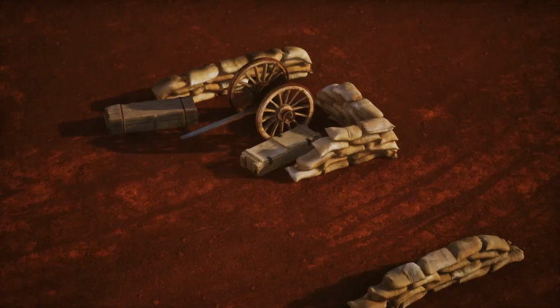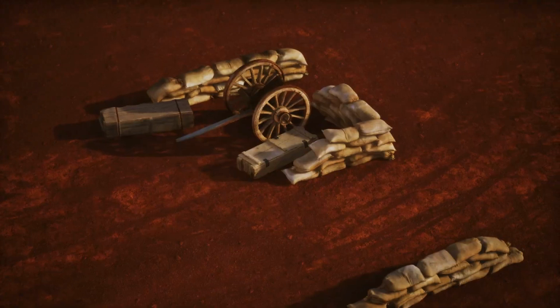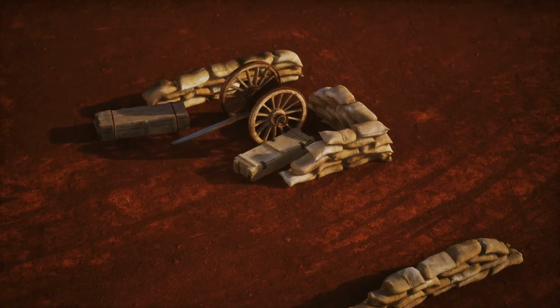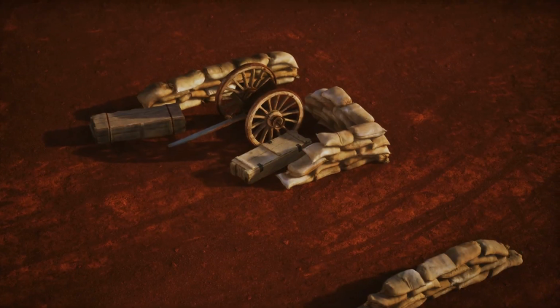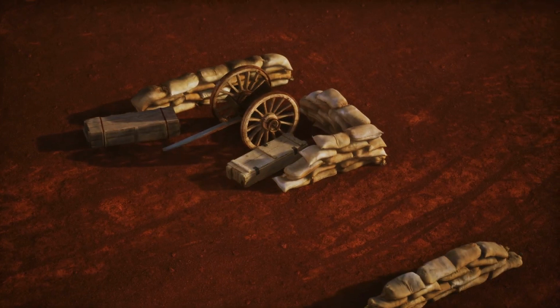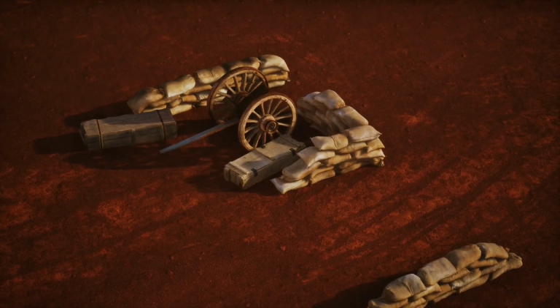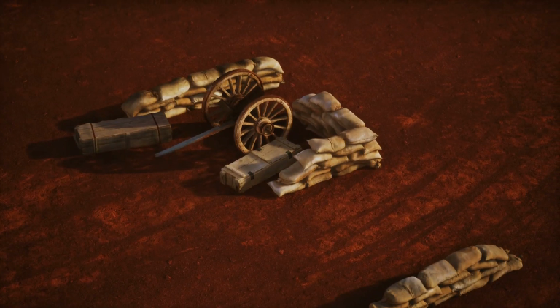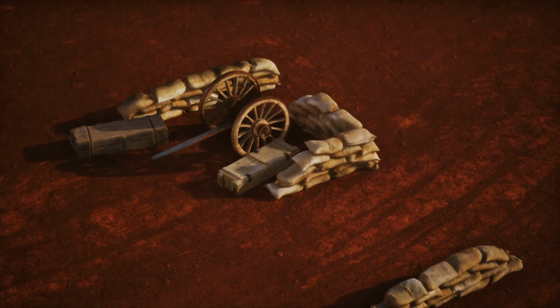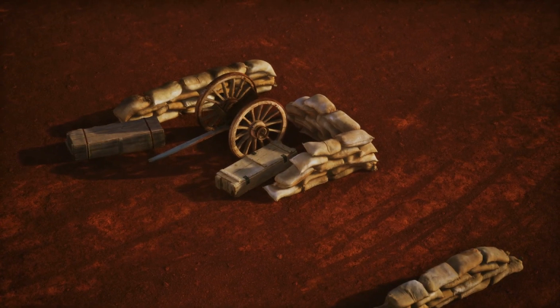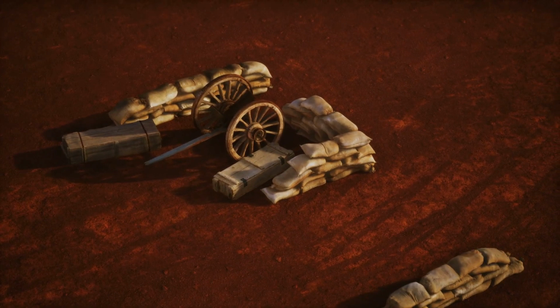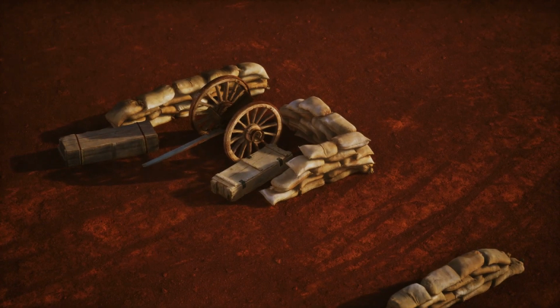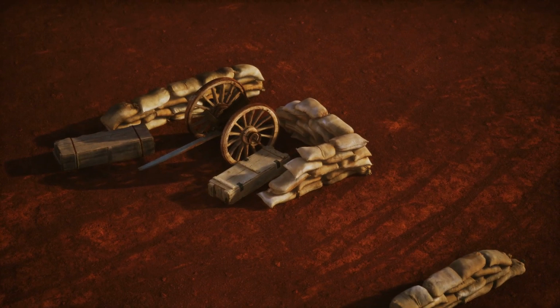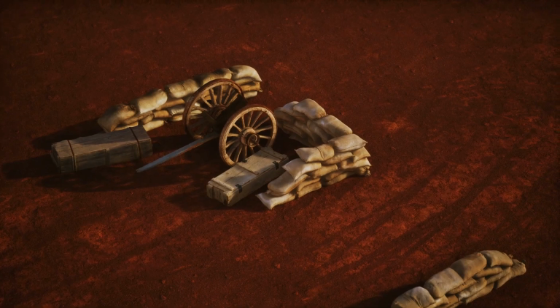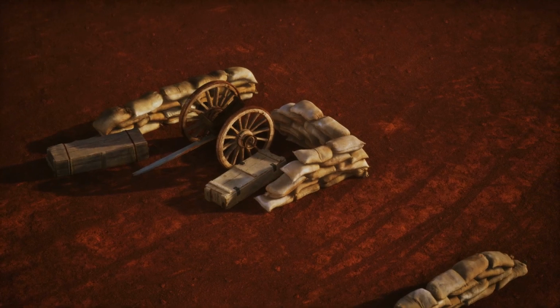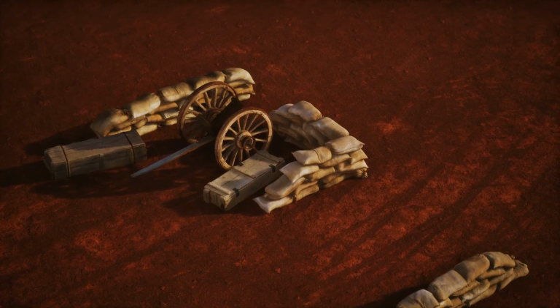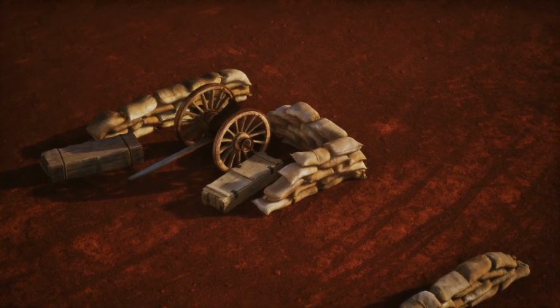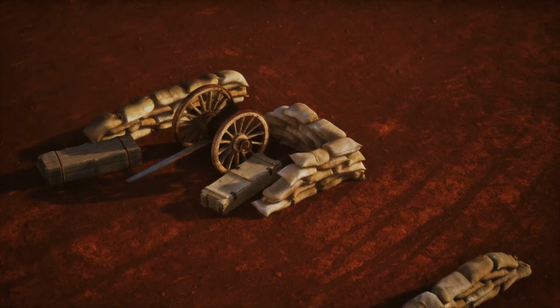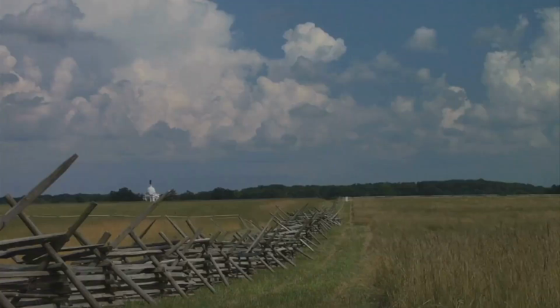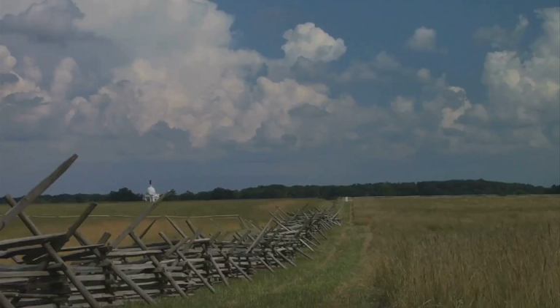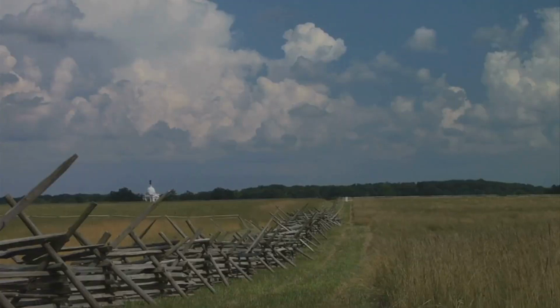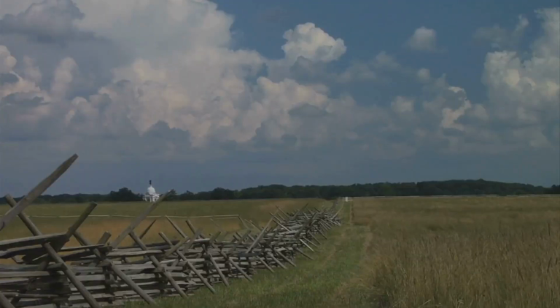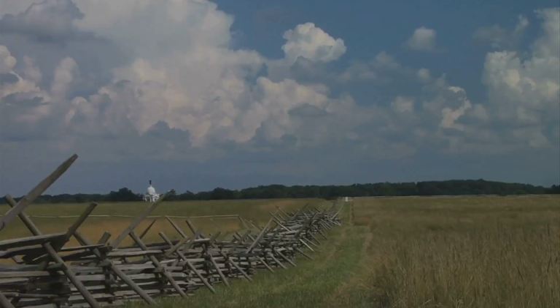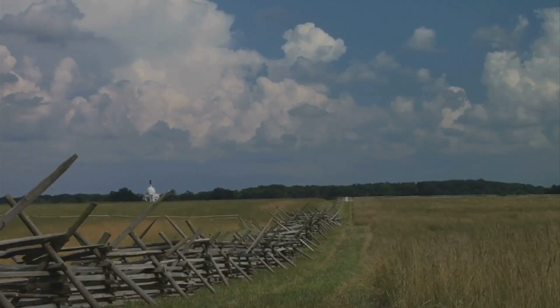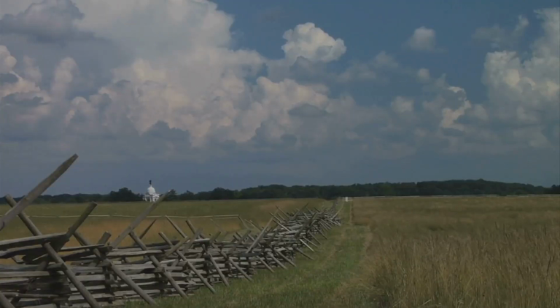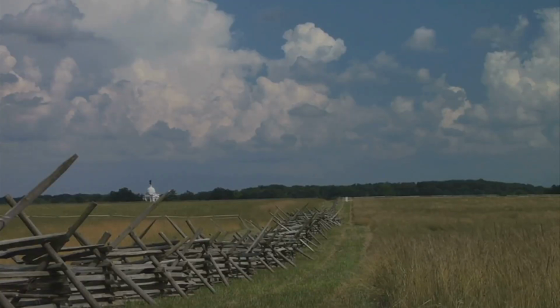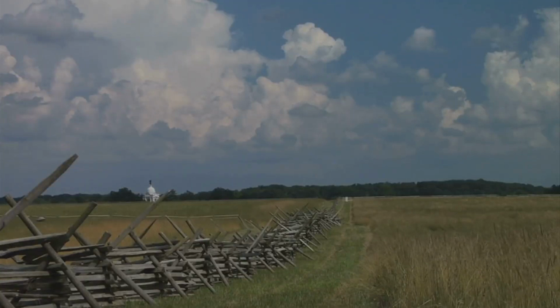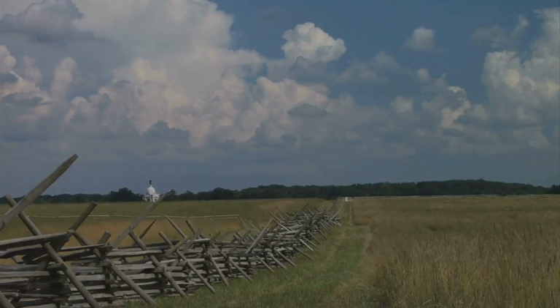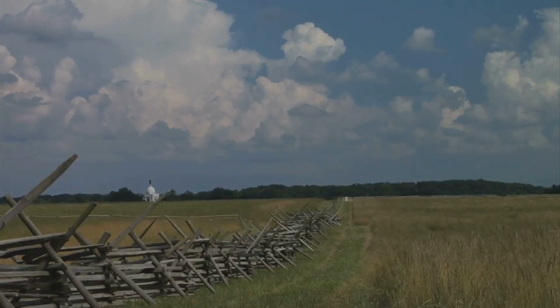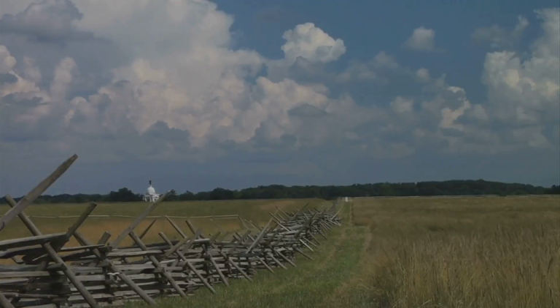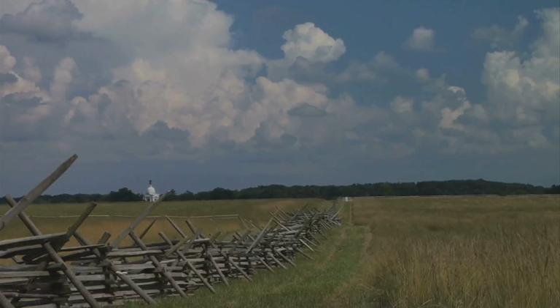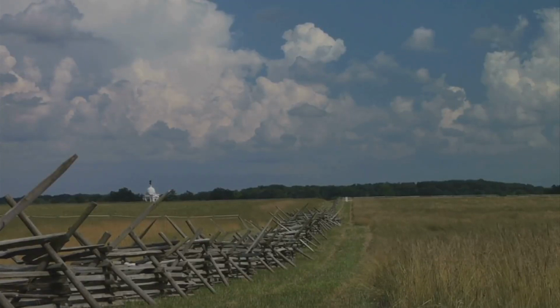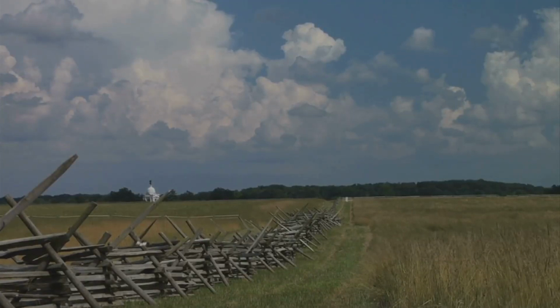For history buffs, the Antietam National Battlefield is a must-see. Walk through Civil War history on these hallowed grounds.